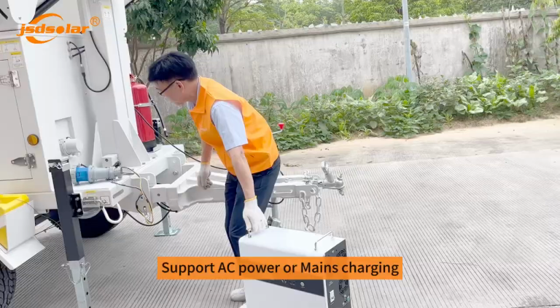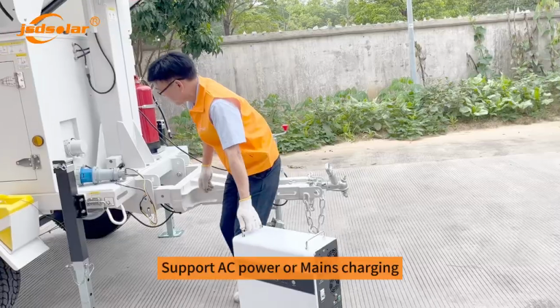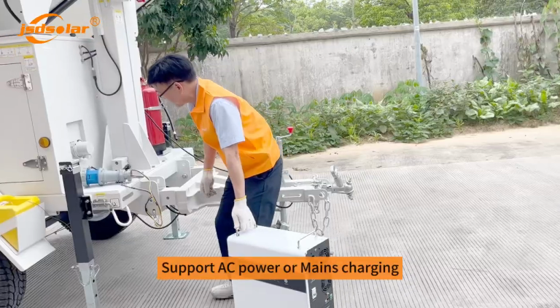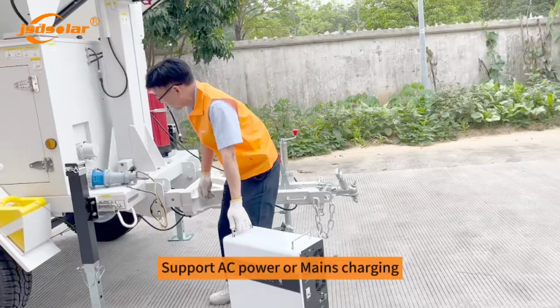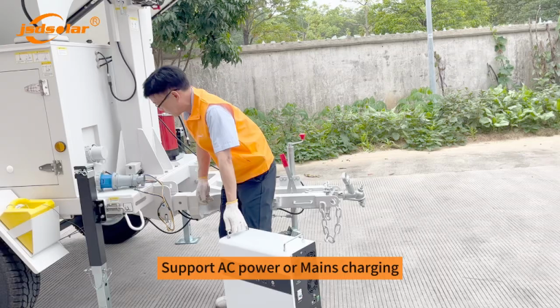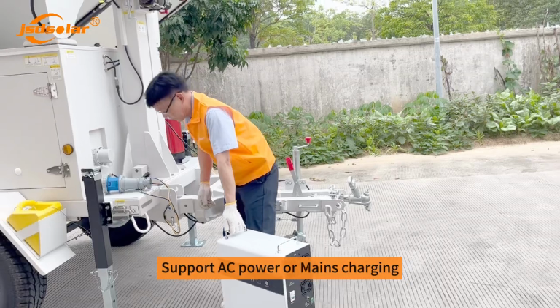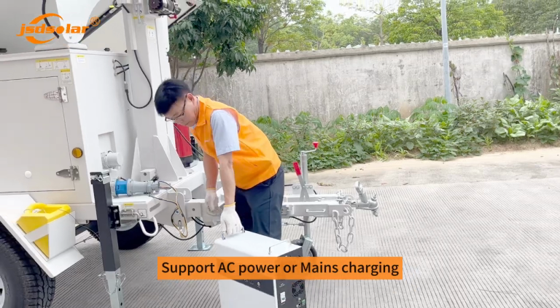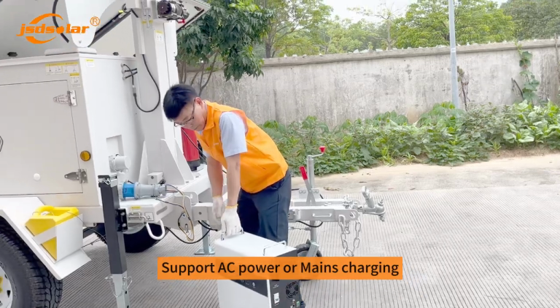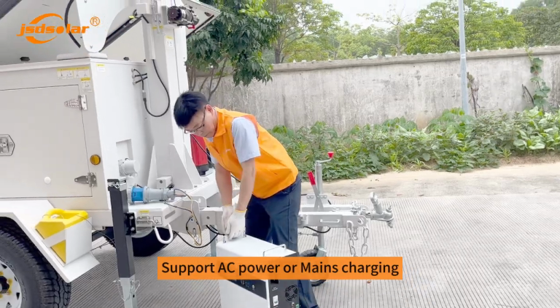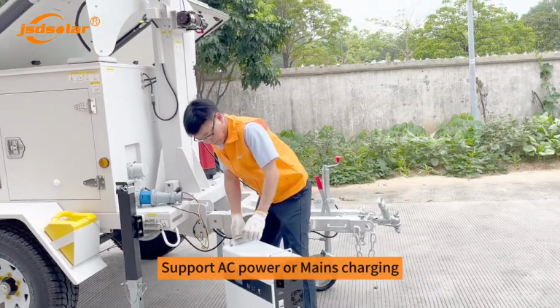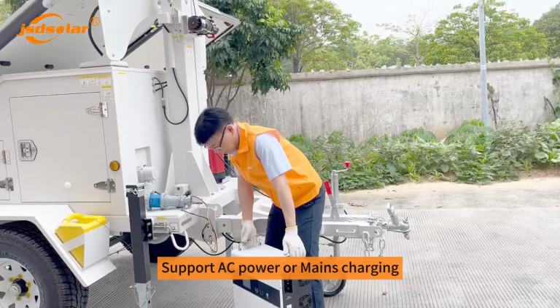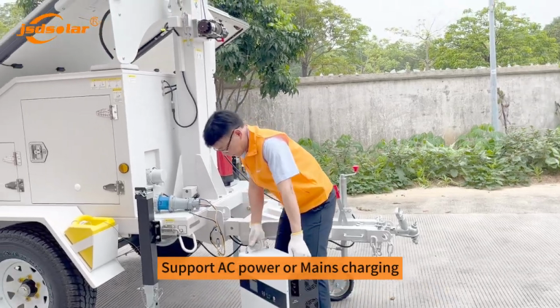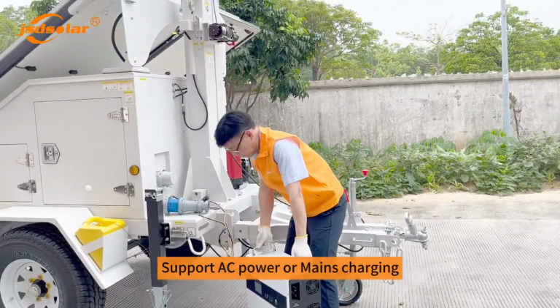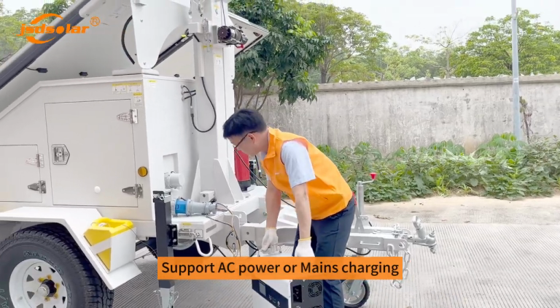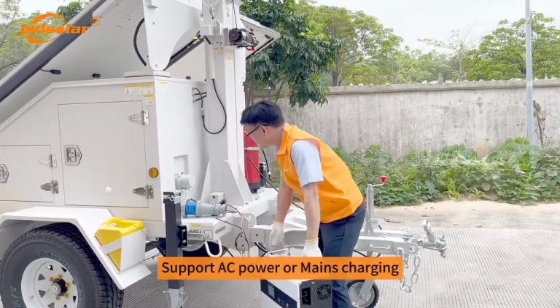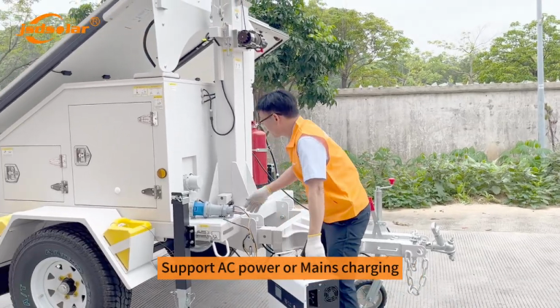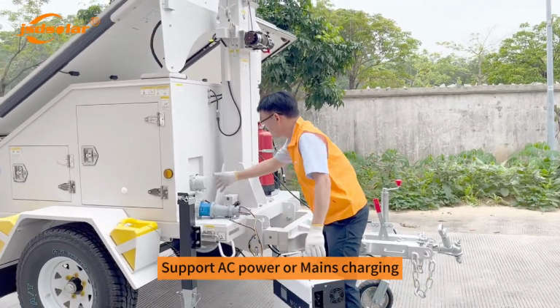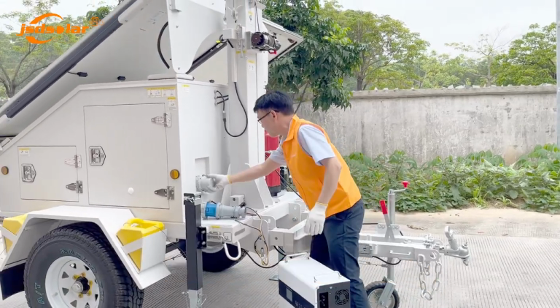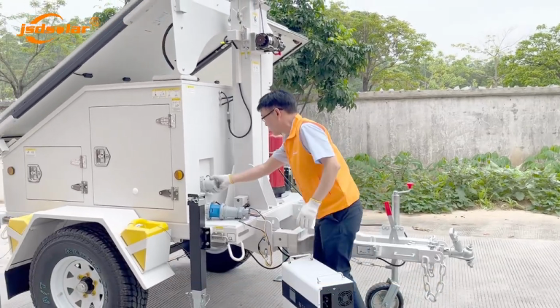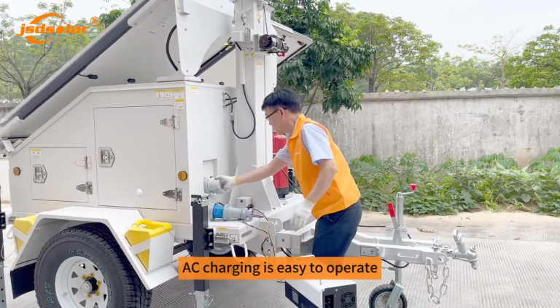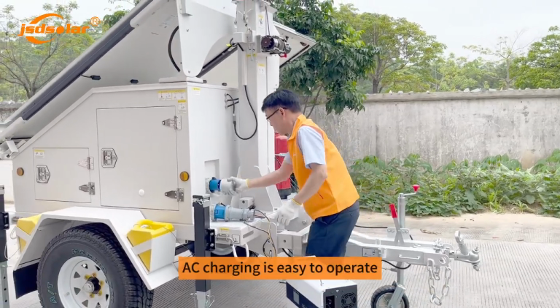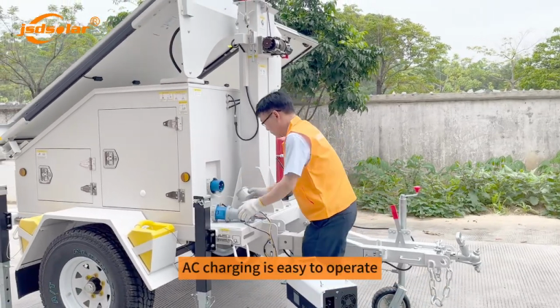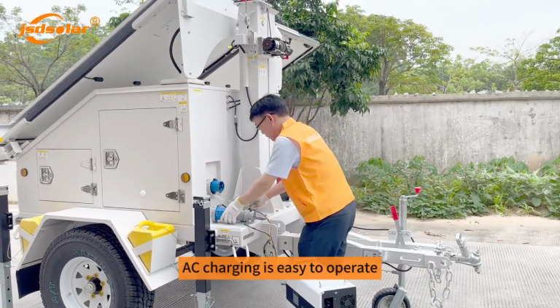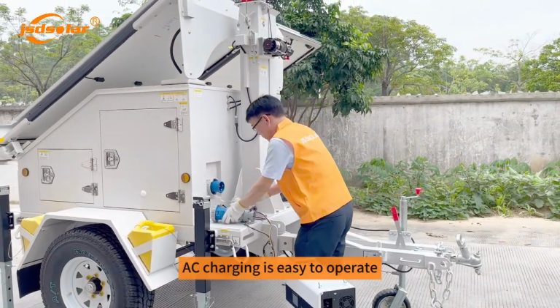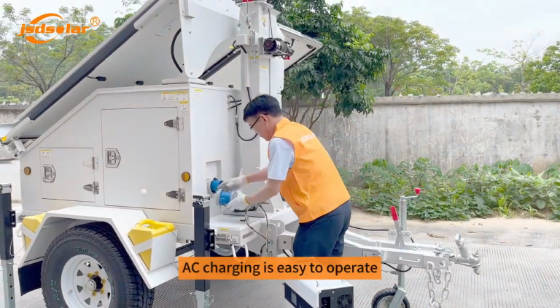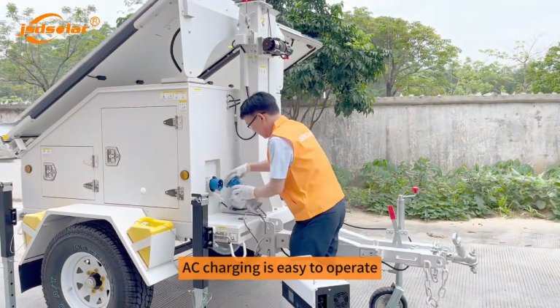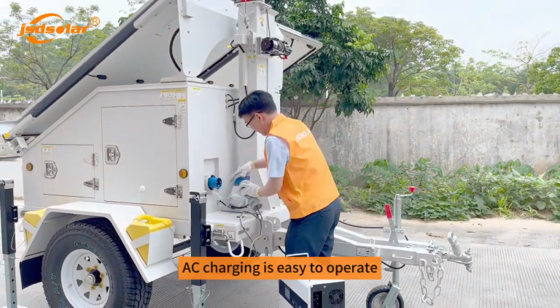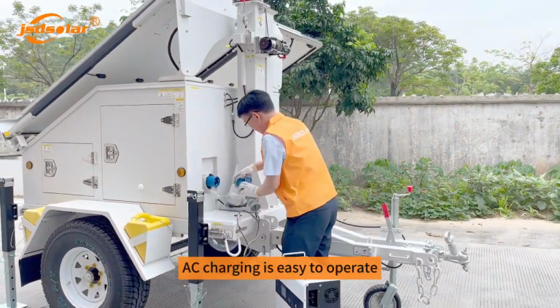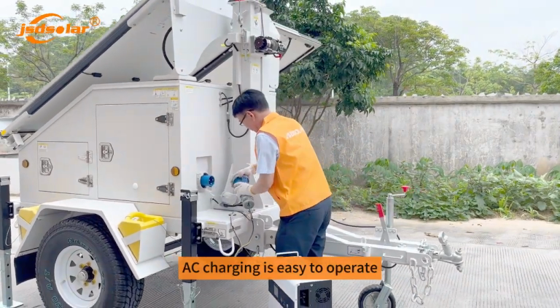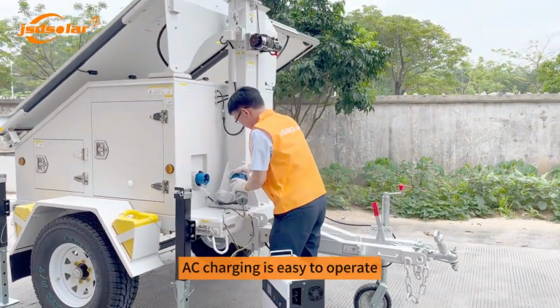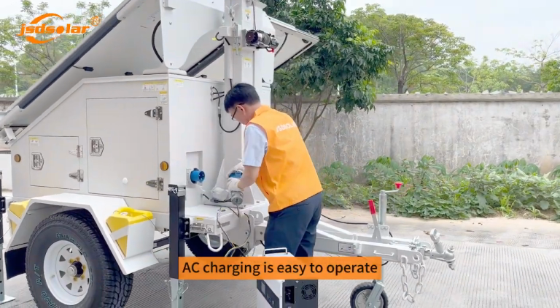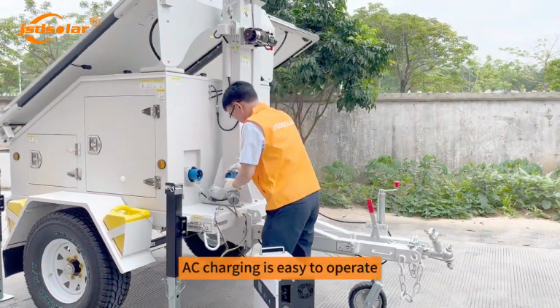Support AC power or mains charging. AC charging is easy to operate.